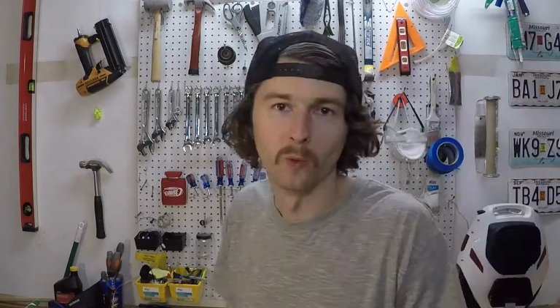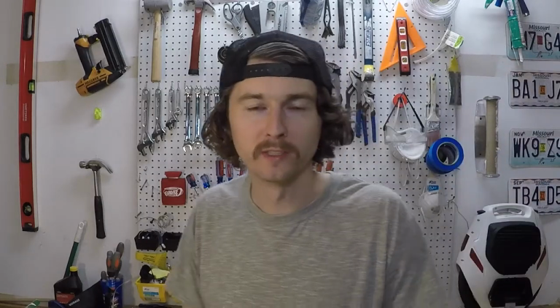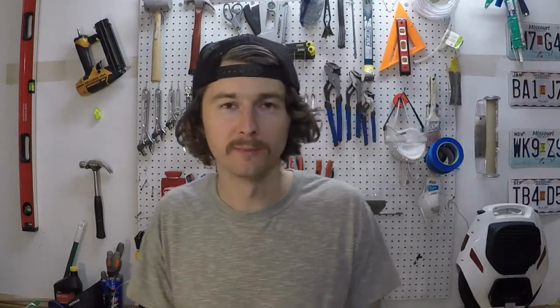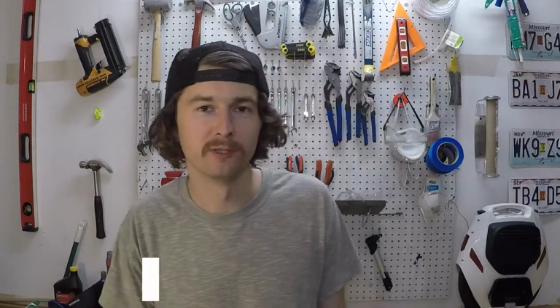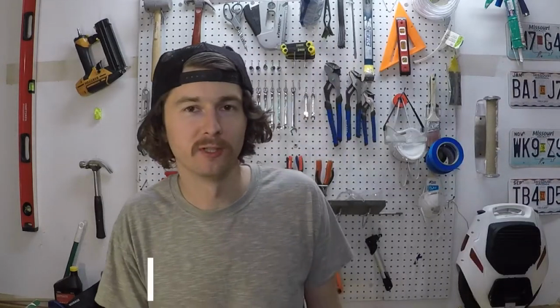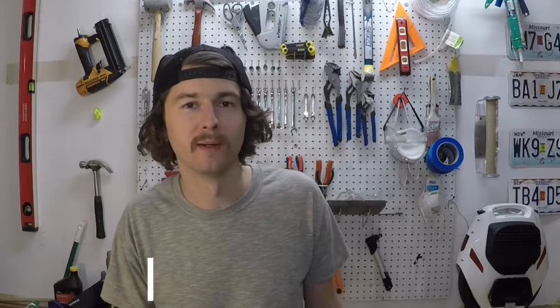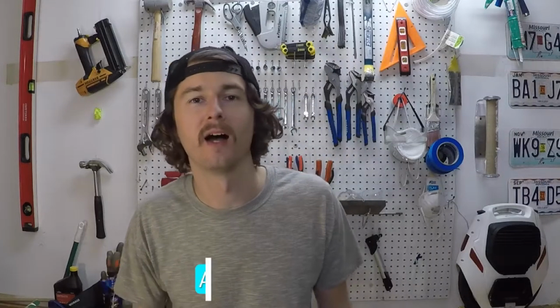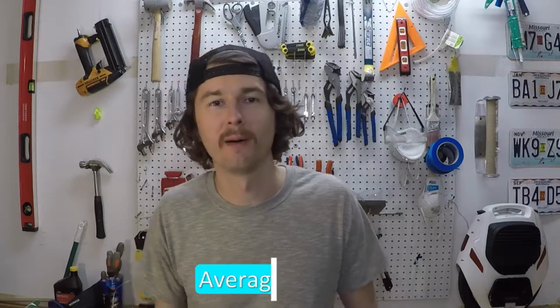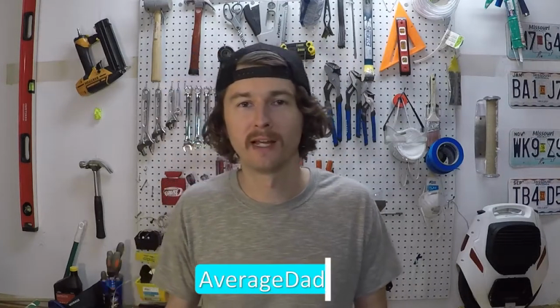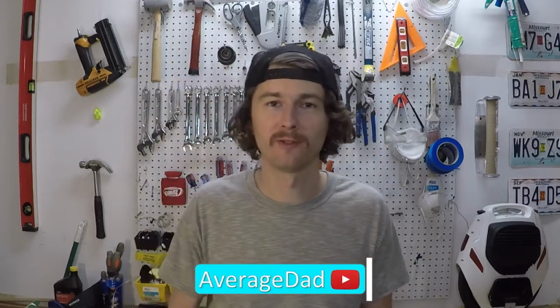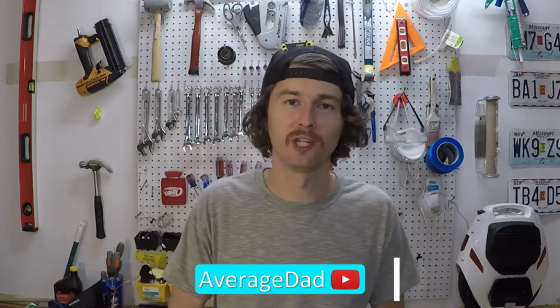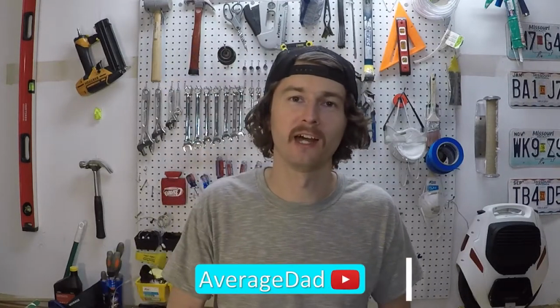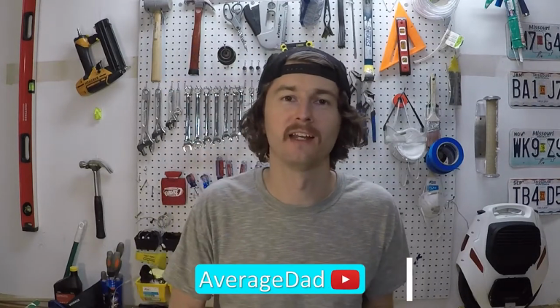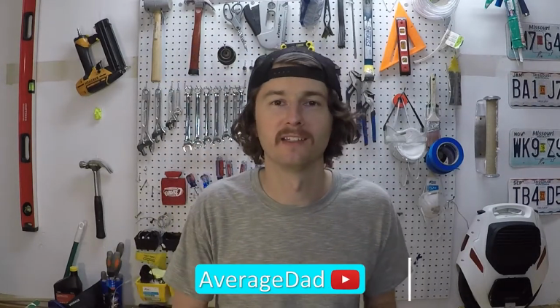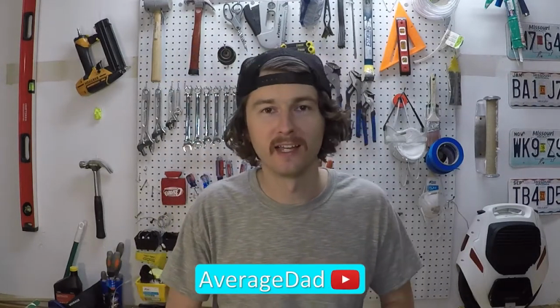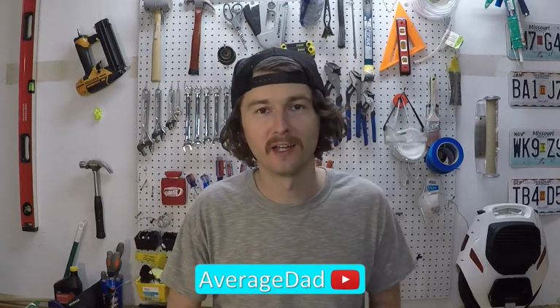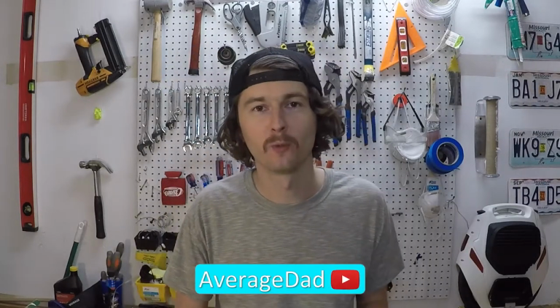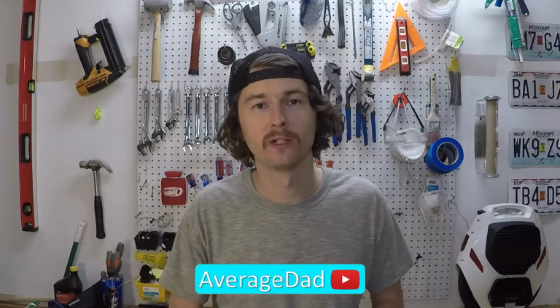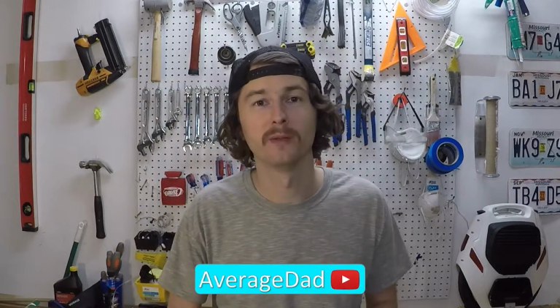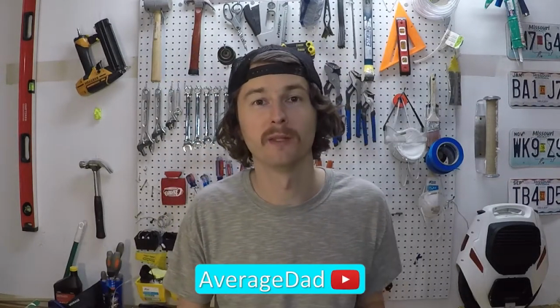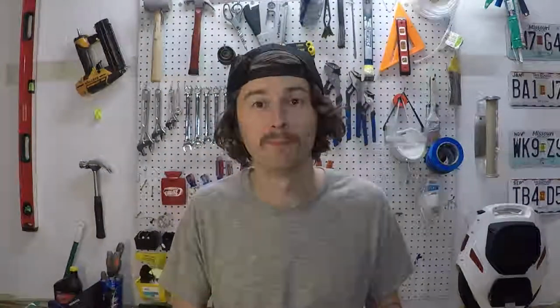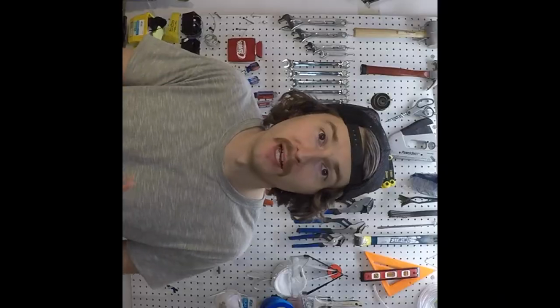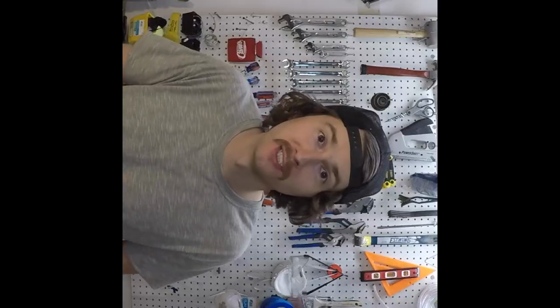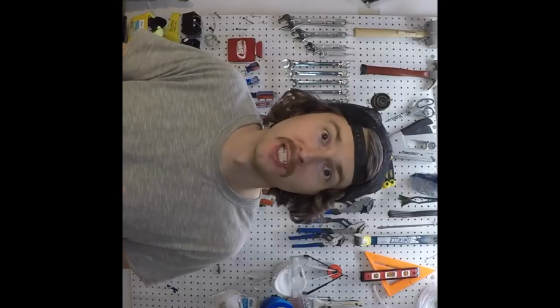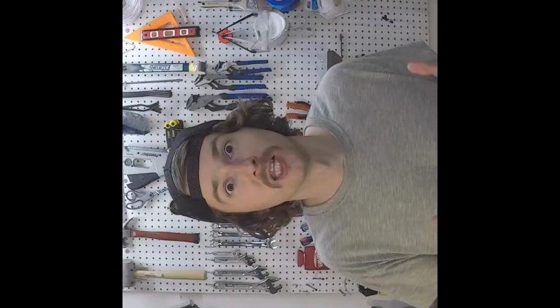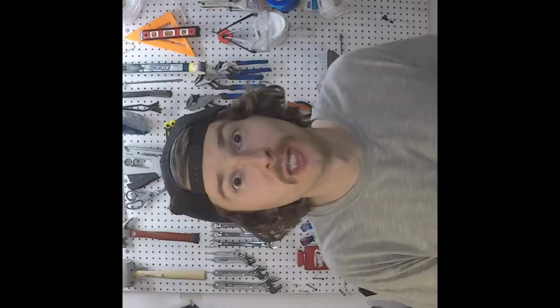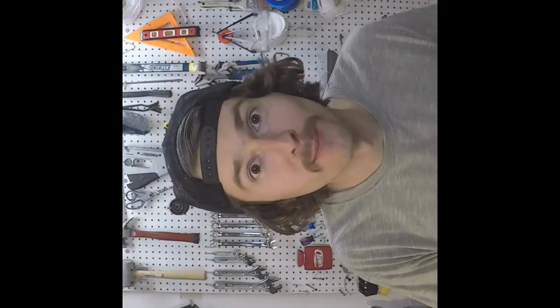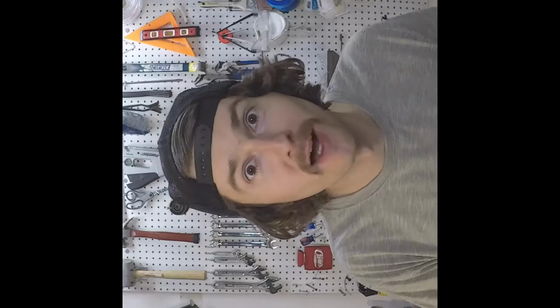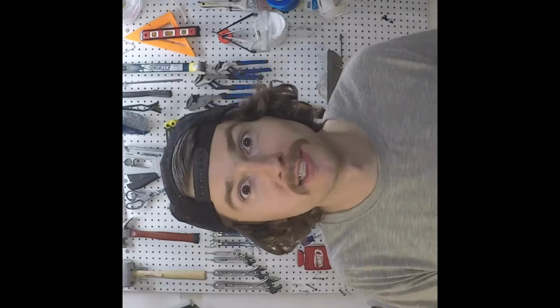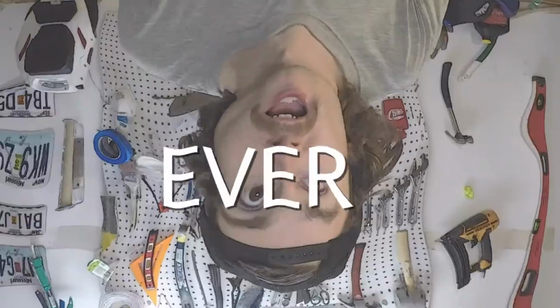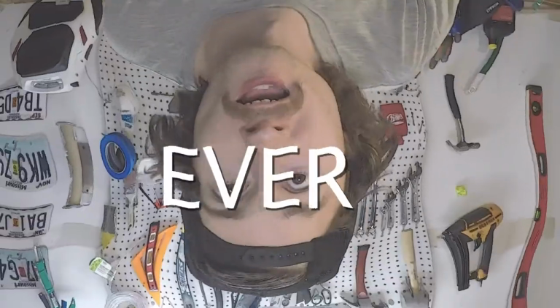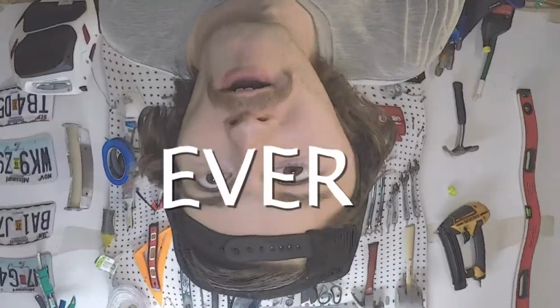What's up, YouTube? I'm an average dad, and today we're going to build the best litter box ever.